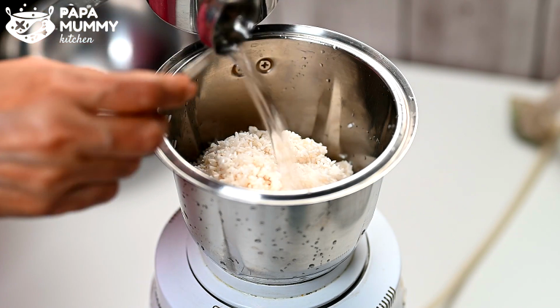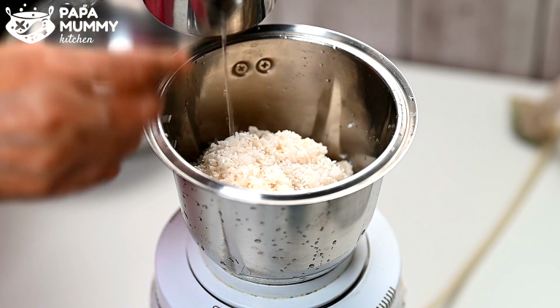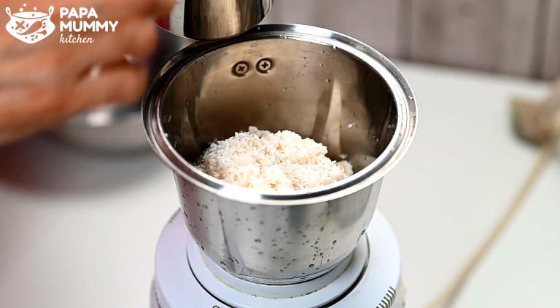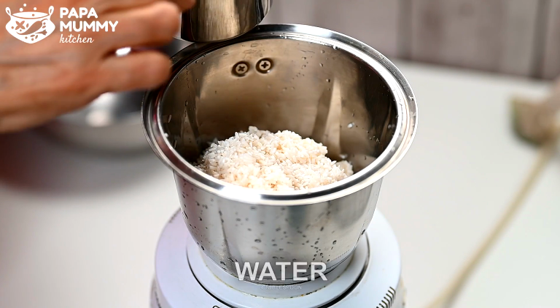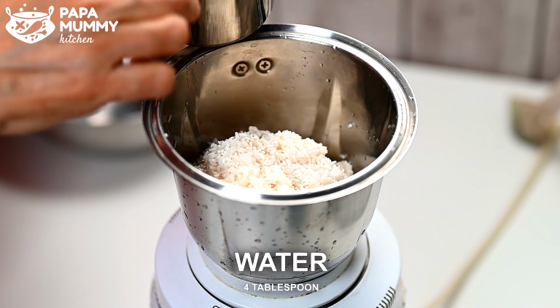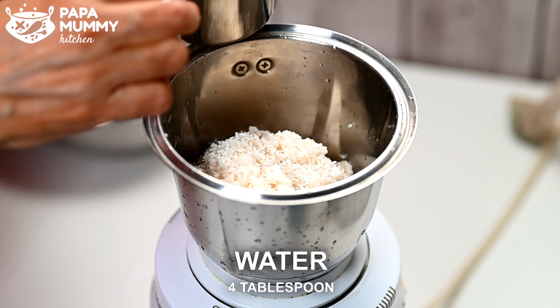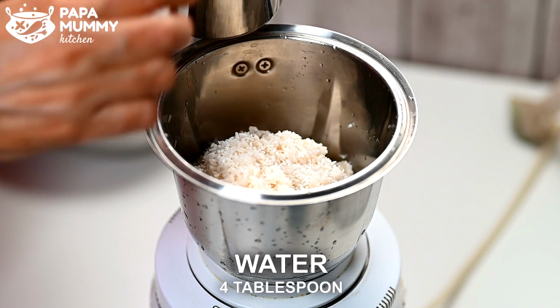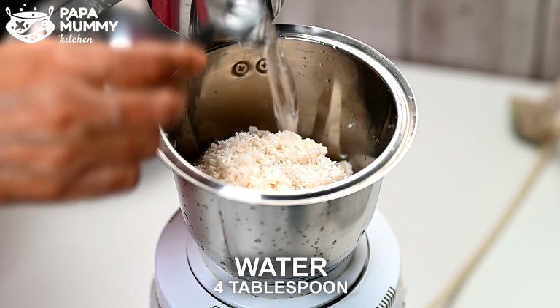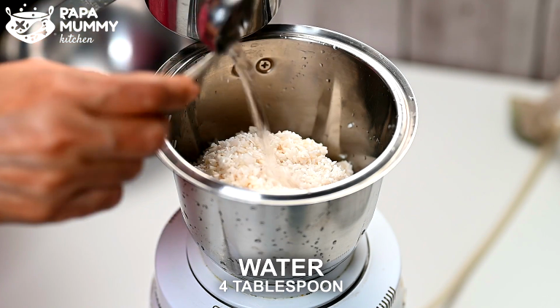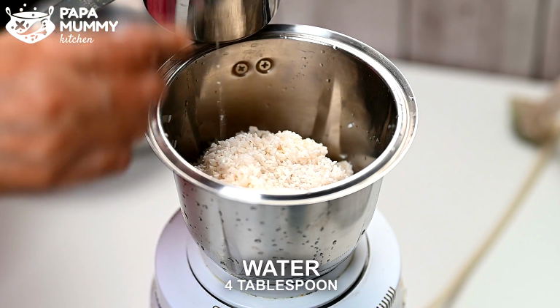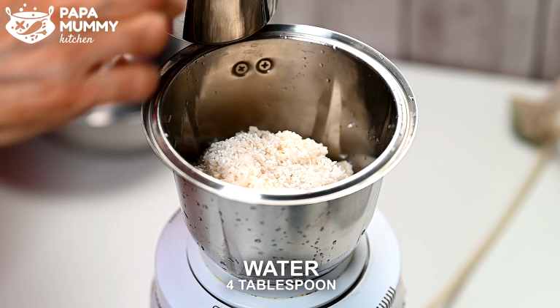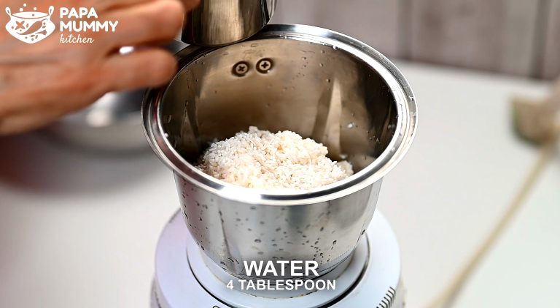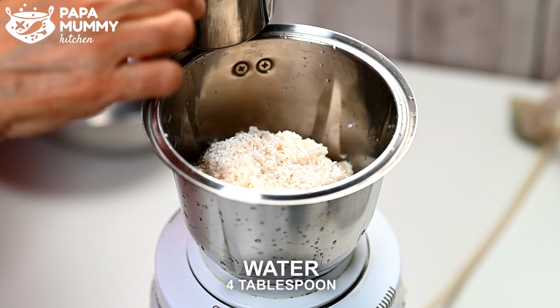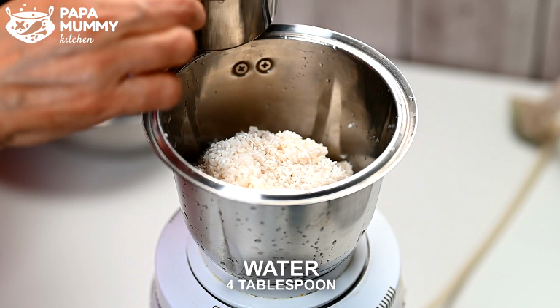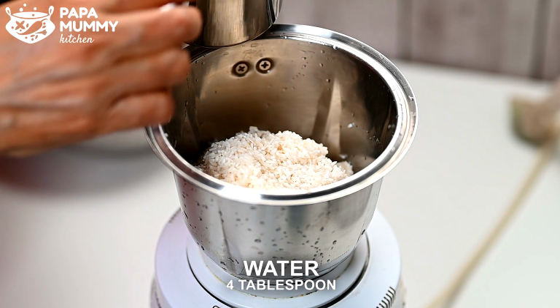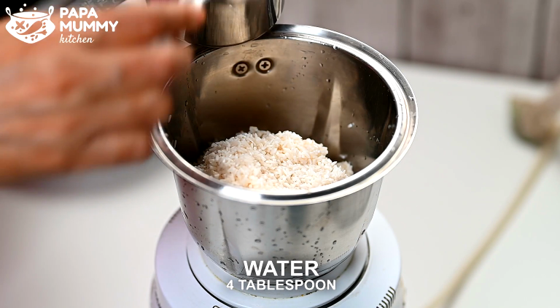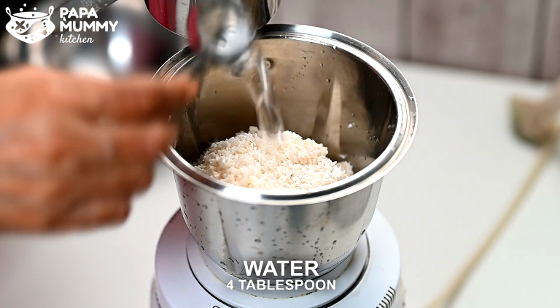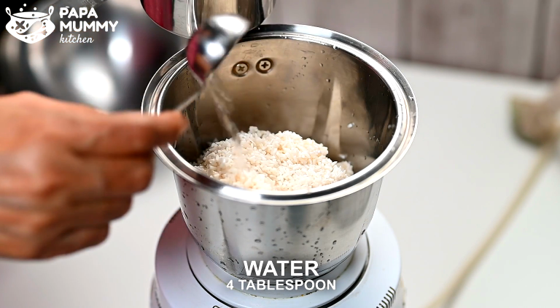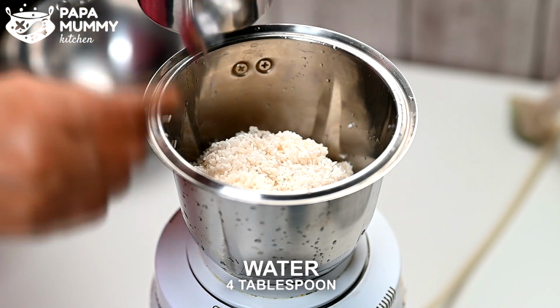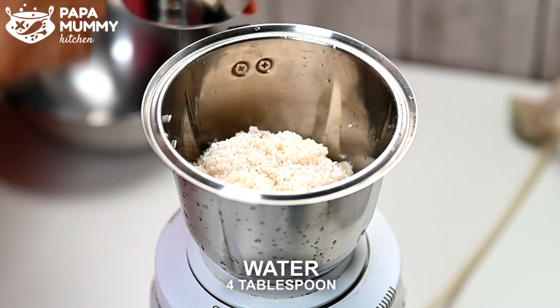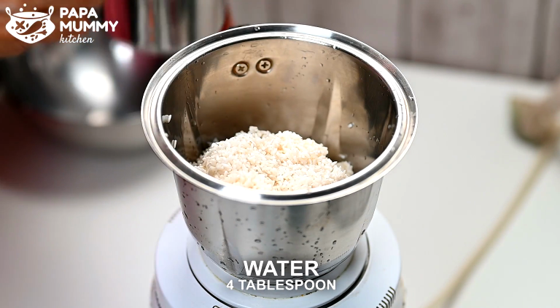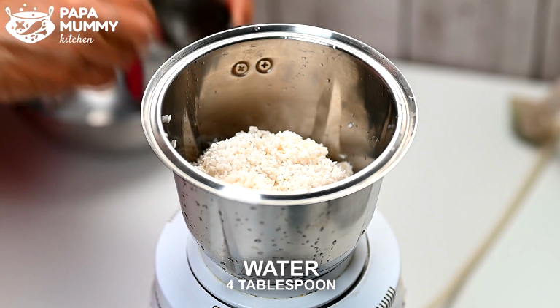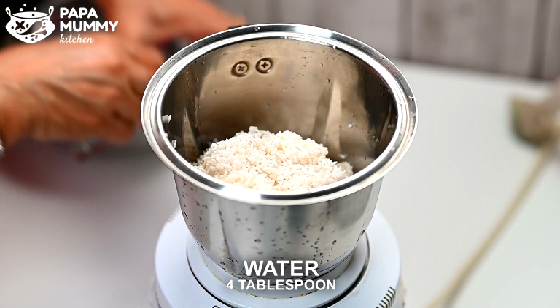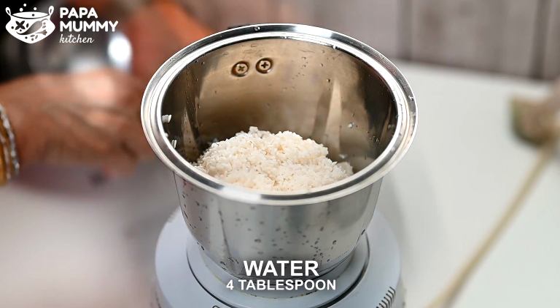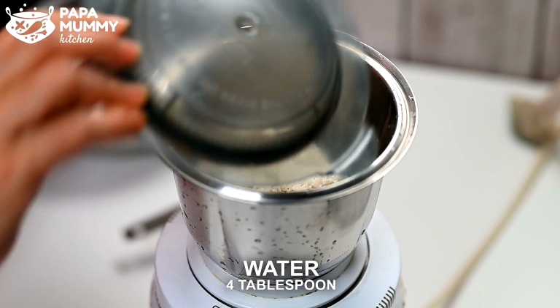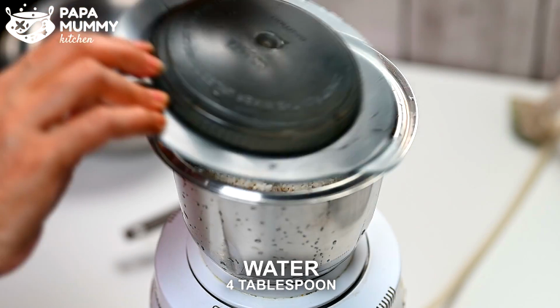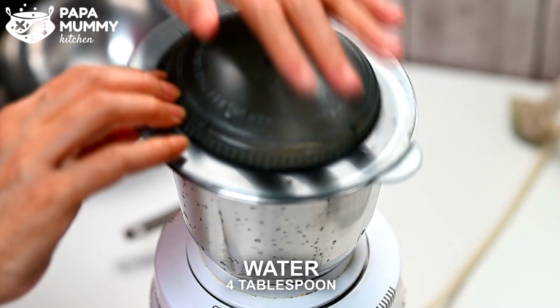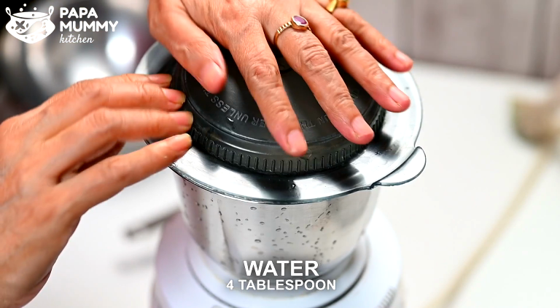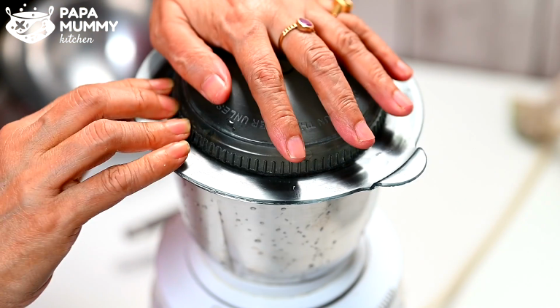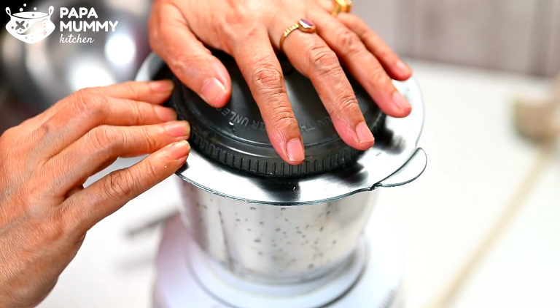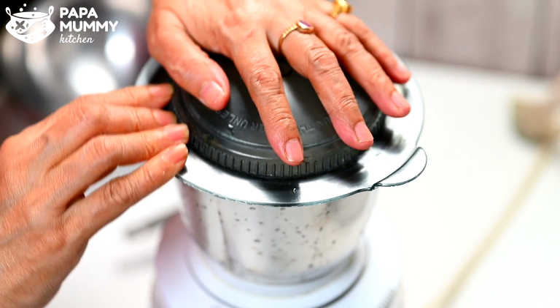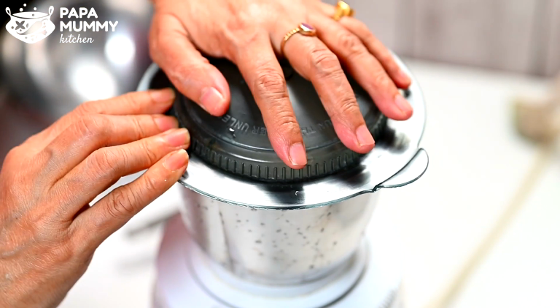We'll put in 1-2 tablespoons, then we'll add 3-4 tablespoons. We'll put it in the pie.